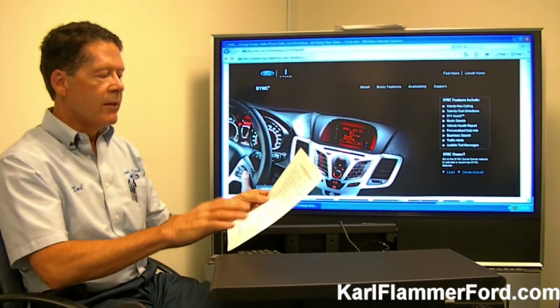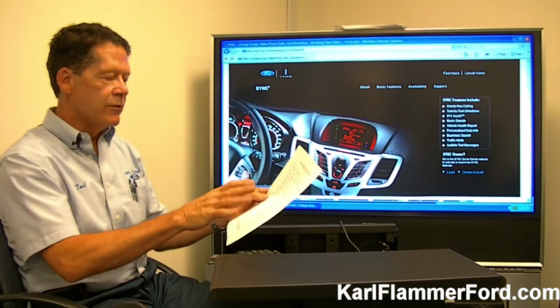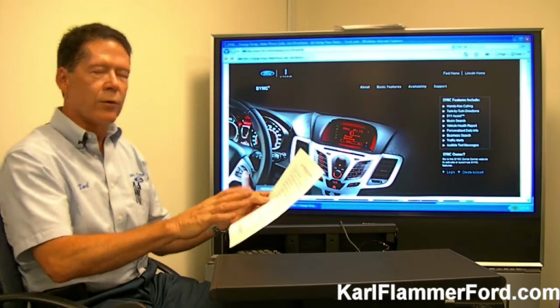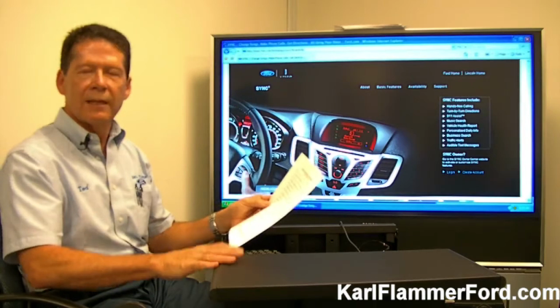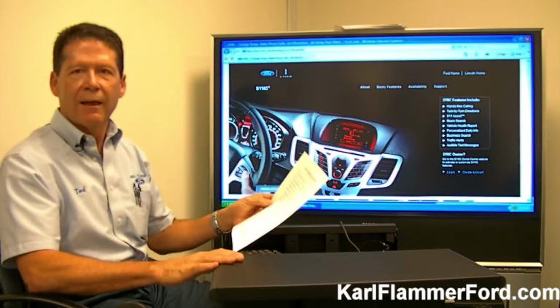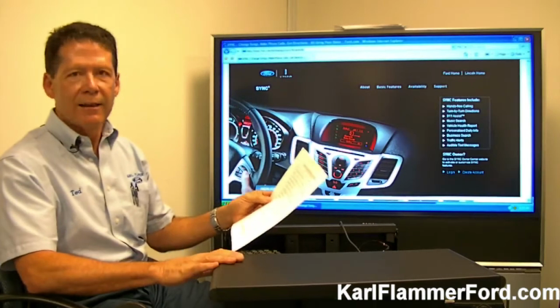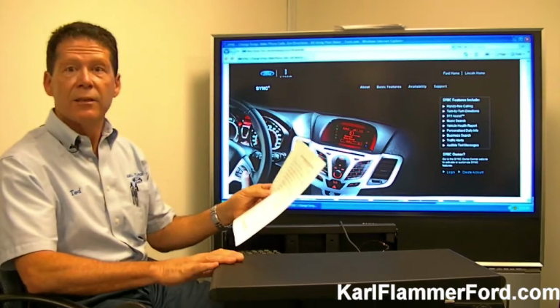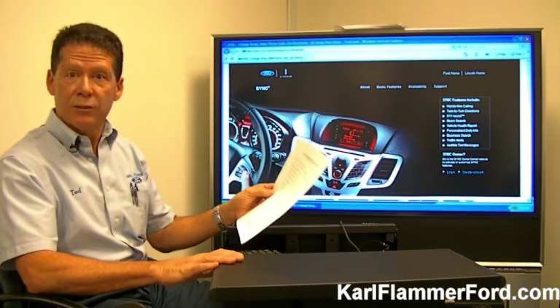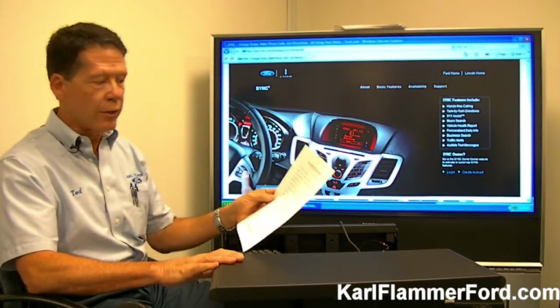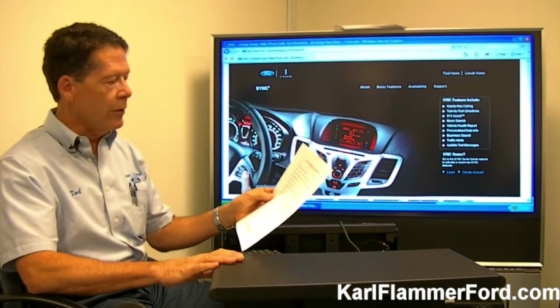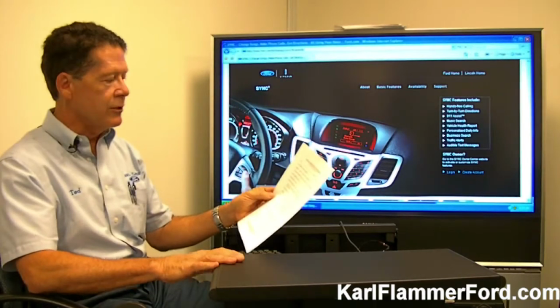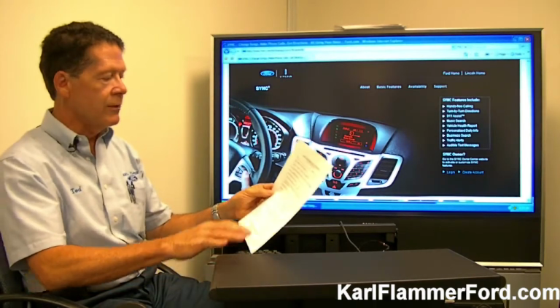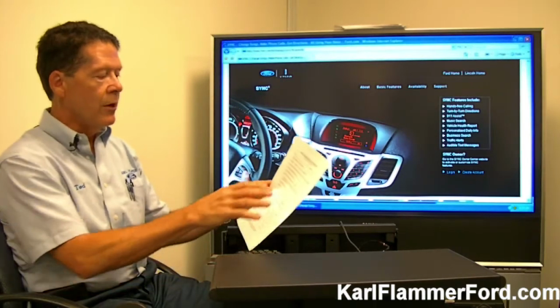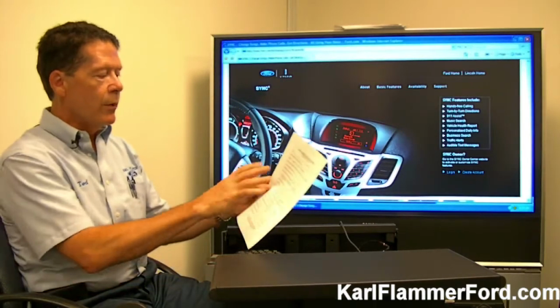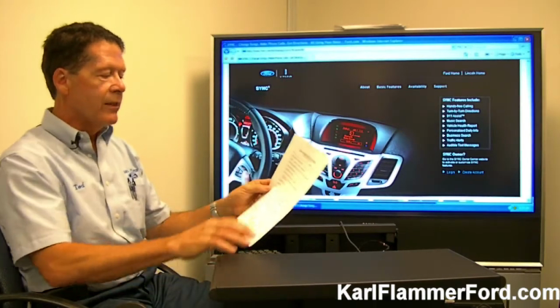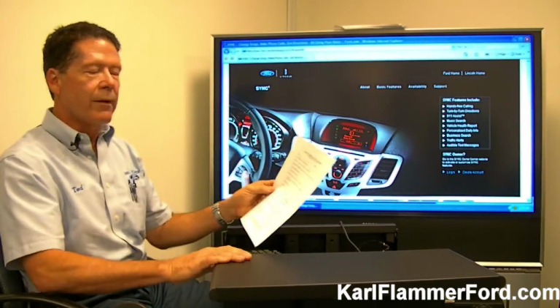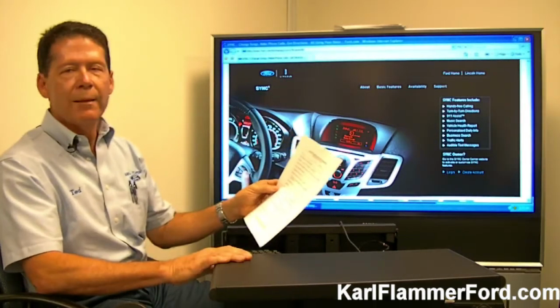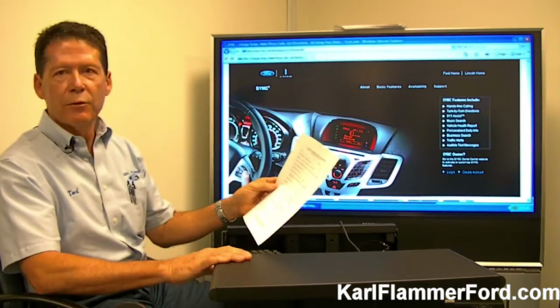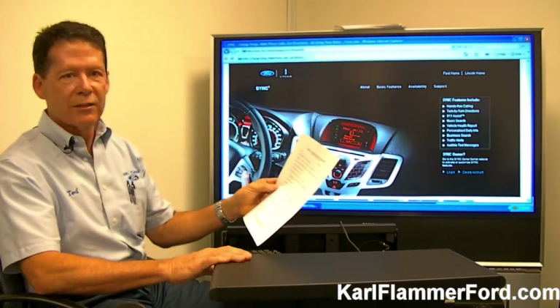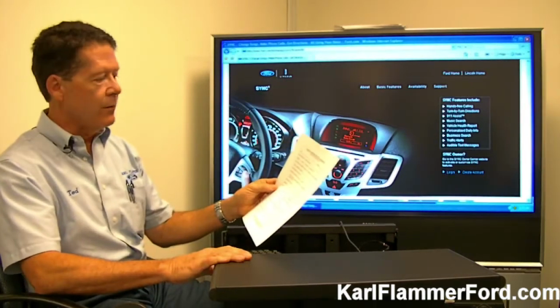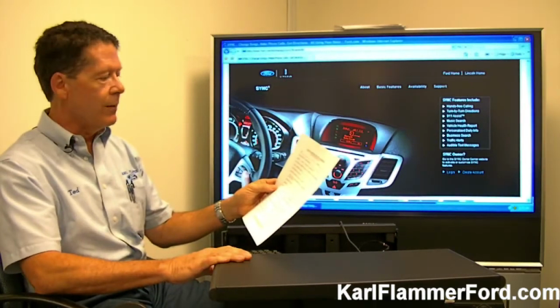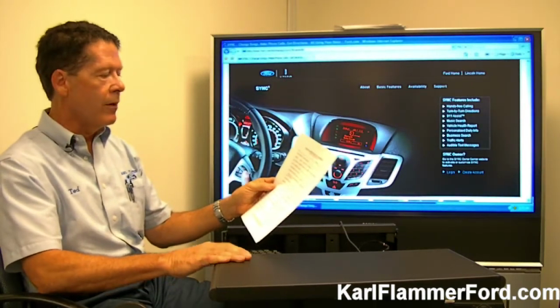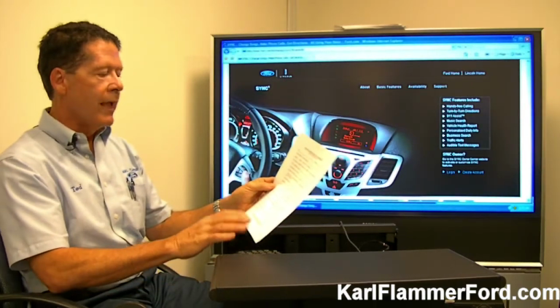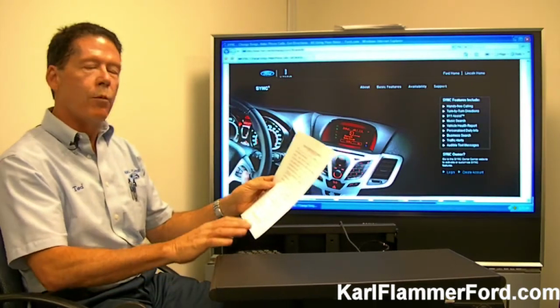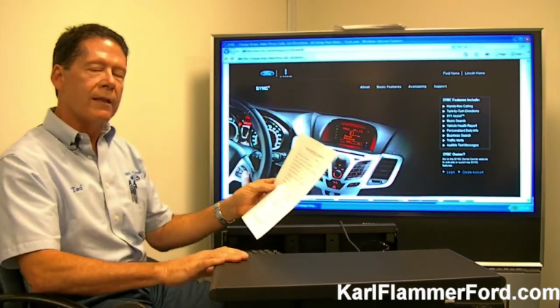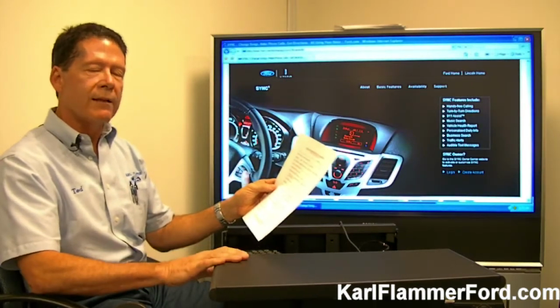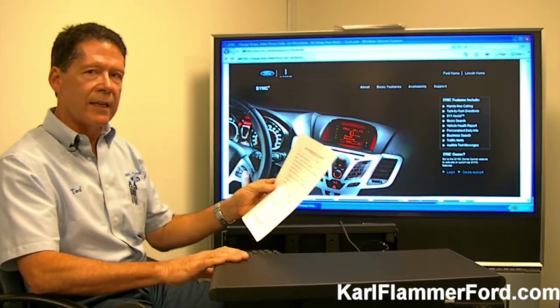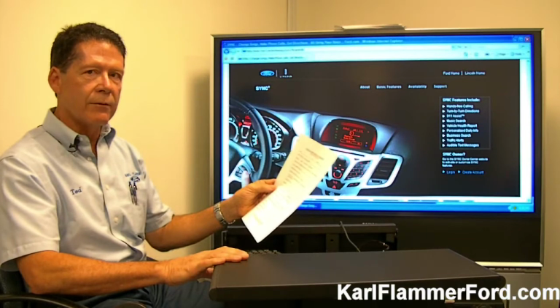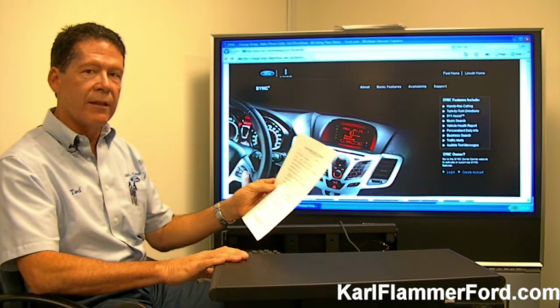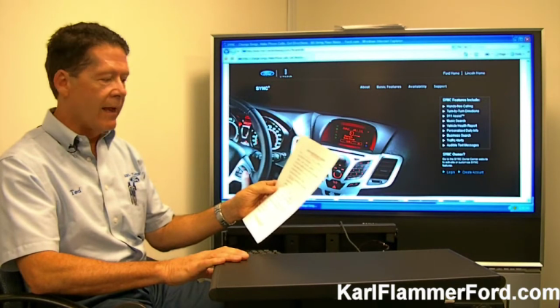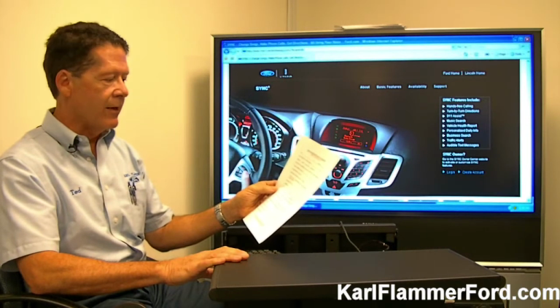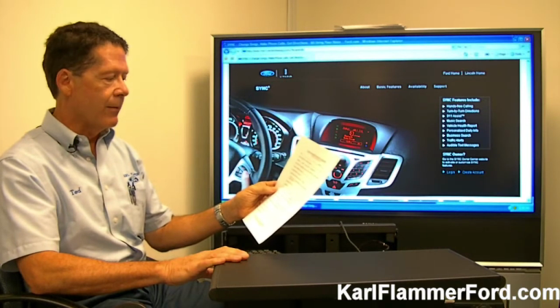Then we come up with a password that's specific to the SYNC My Ride account. There's also, like a lot of these accounts, a security question. We get their name, address, phone number, and what kind of account they have.